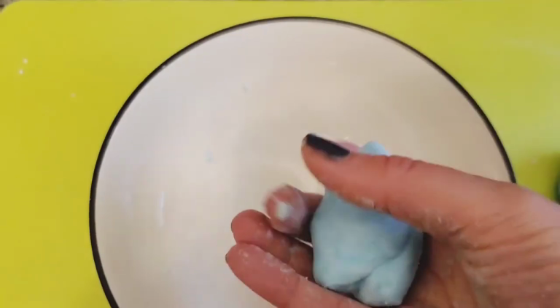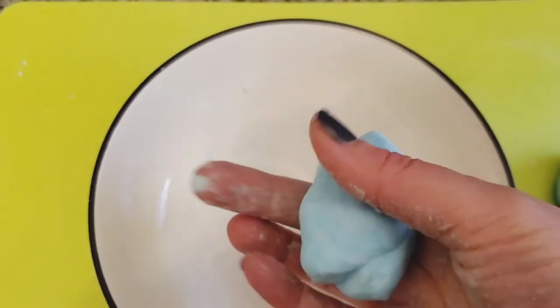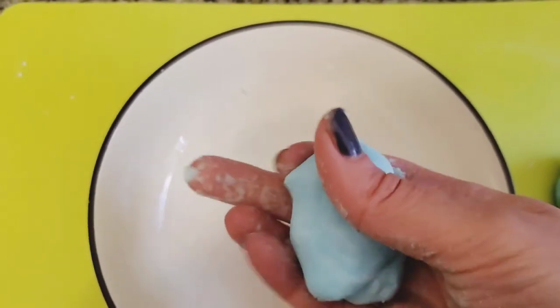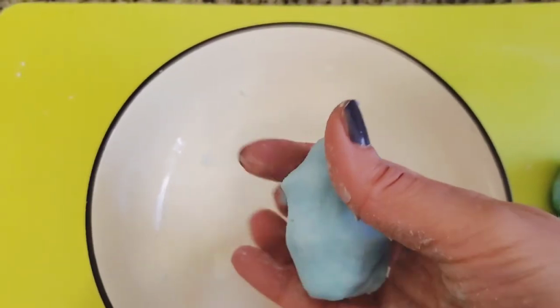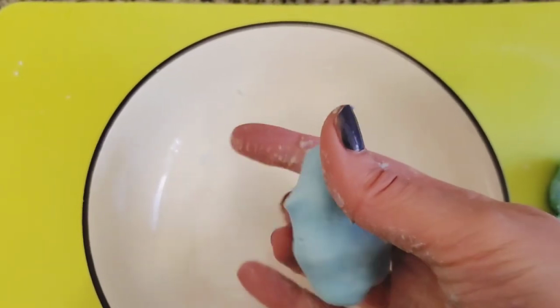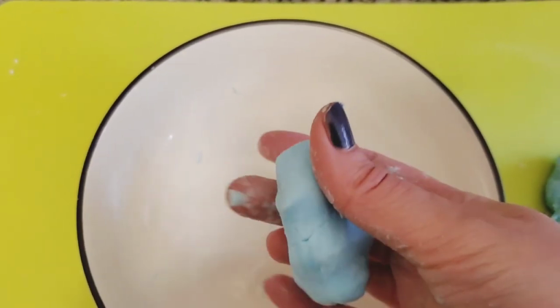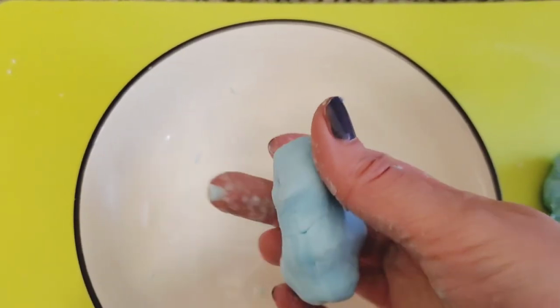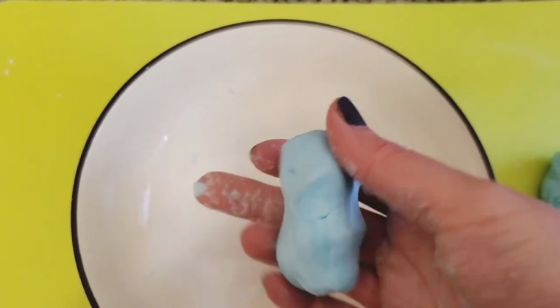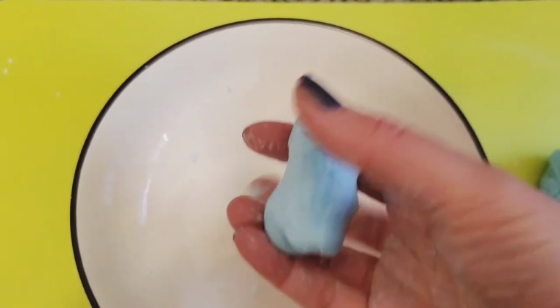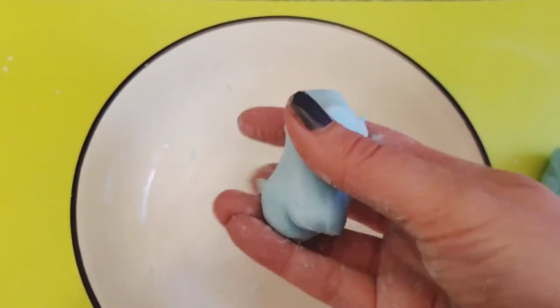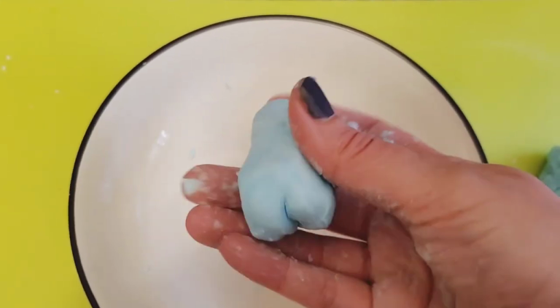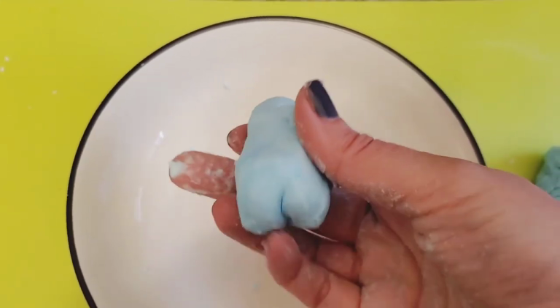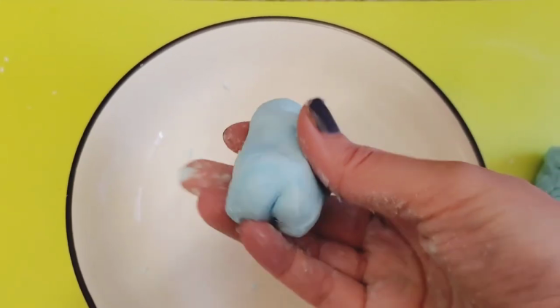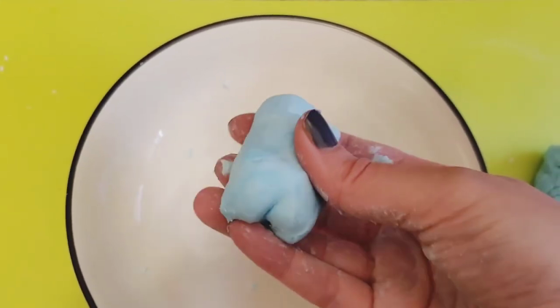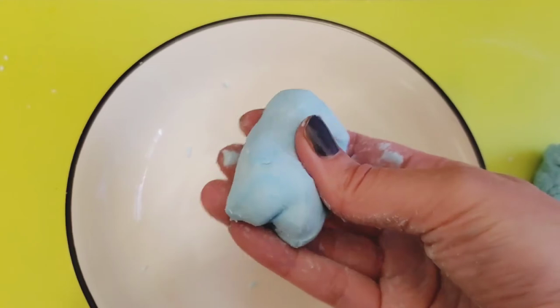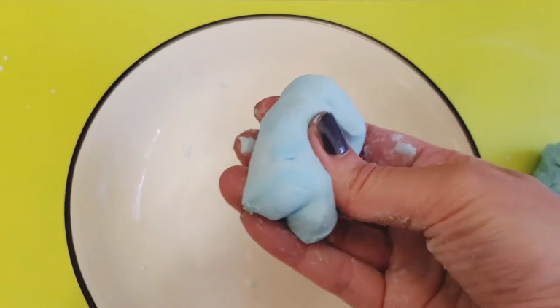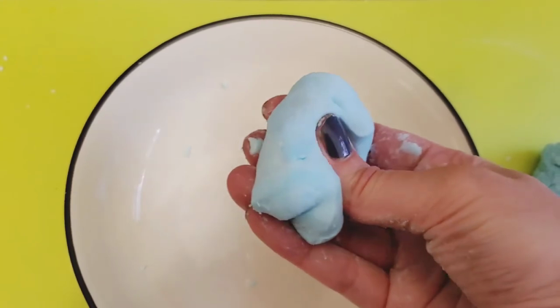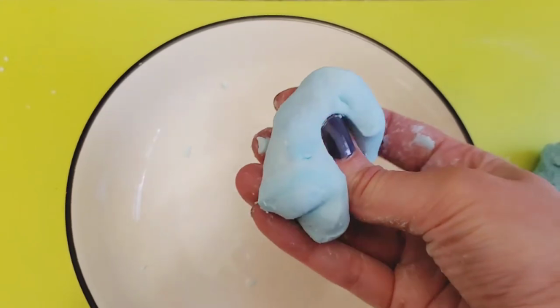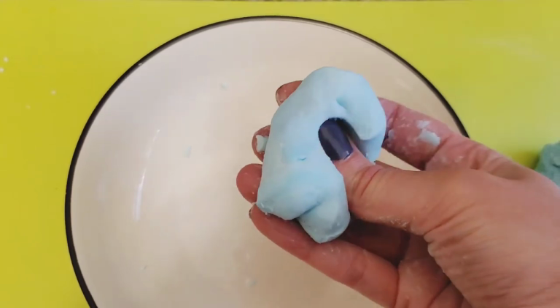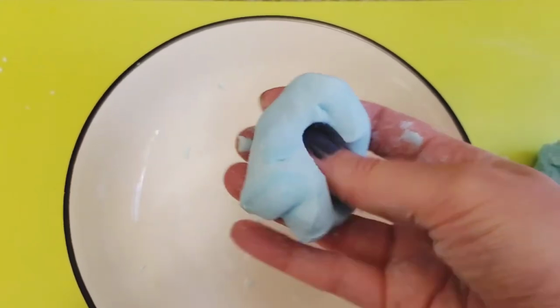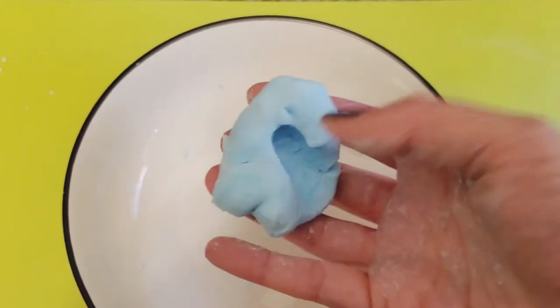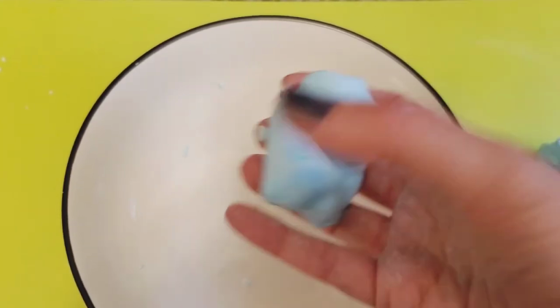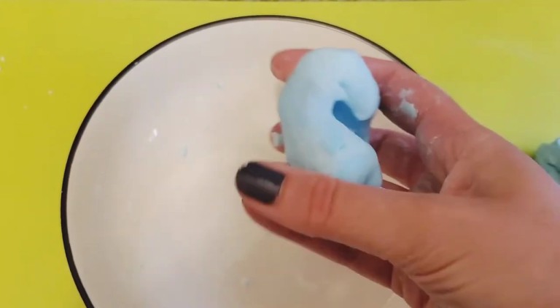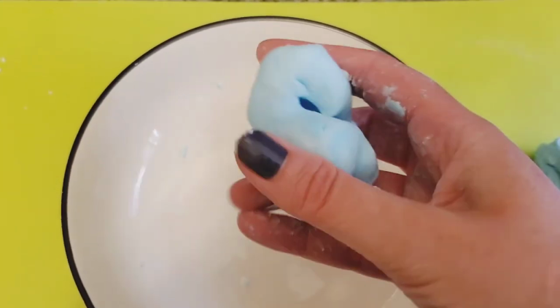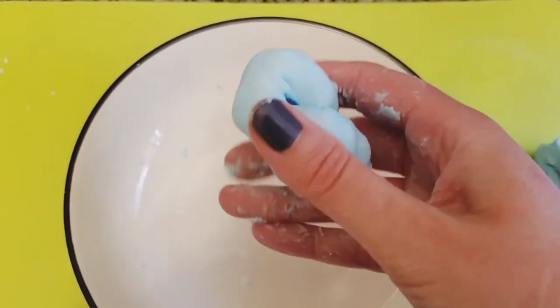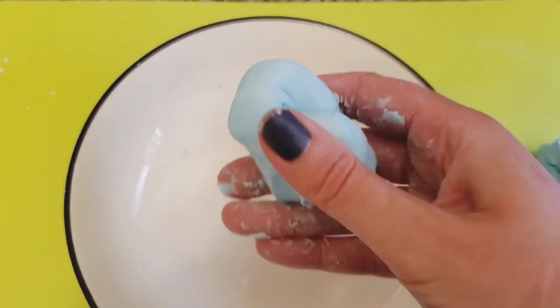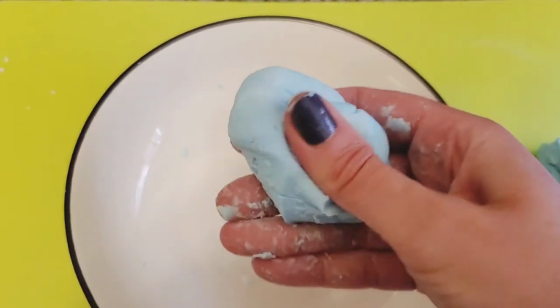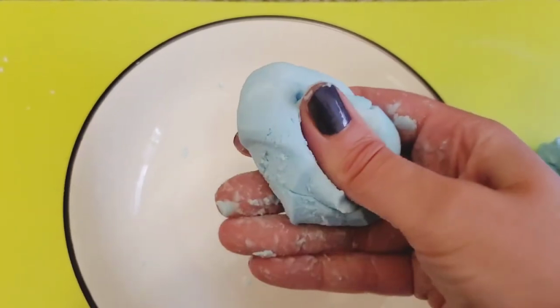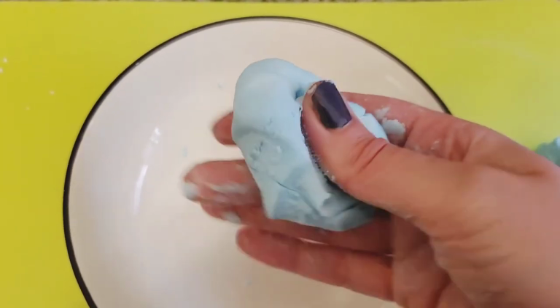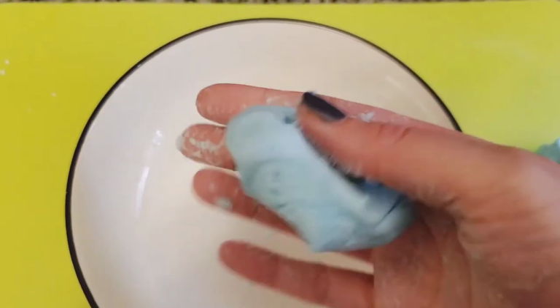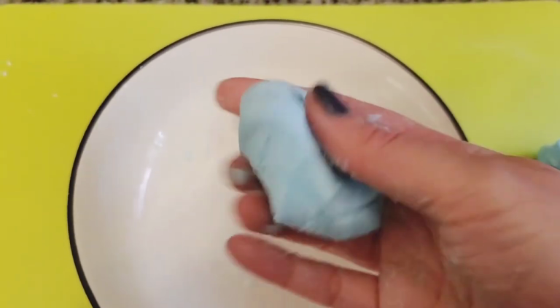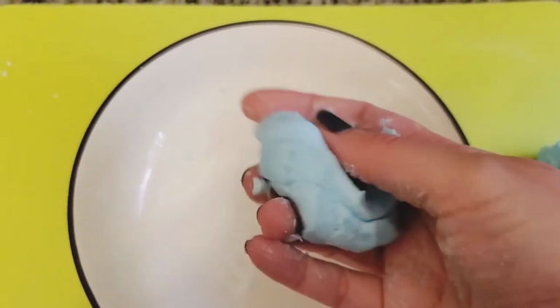Once you've made your mixture, it's fun to make something out of it. I'm going to make a tiny magic dough man.